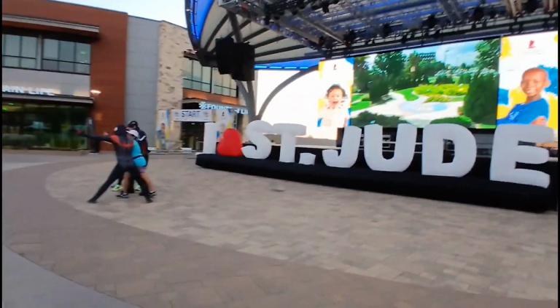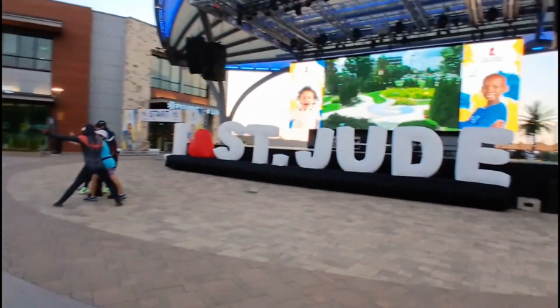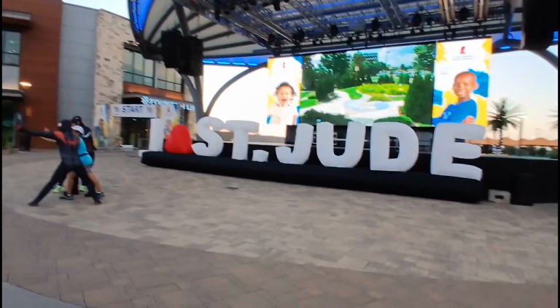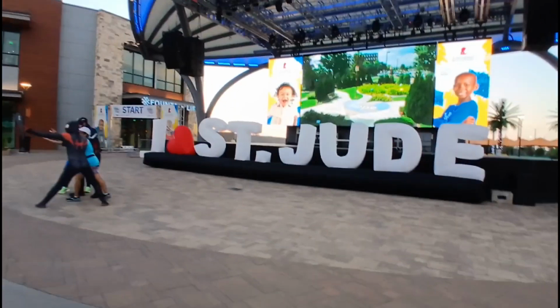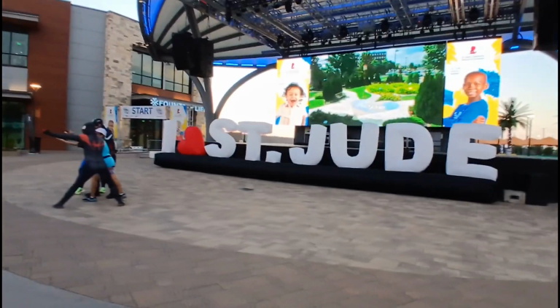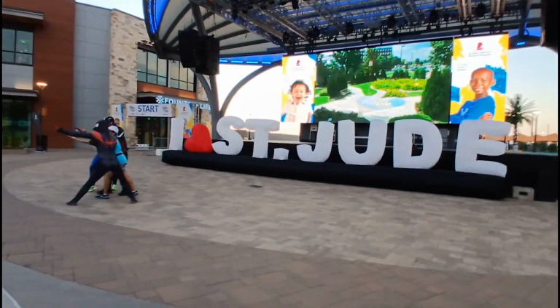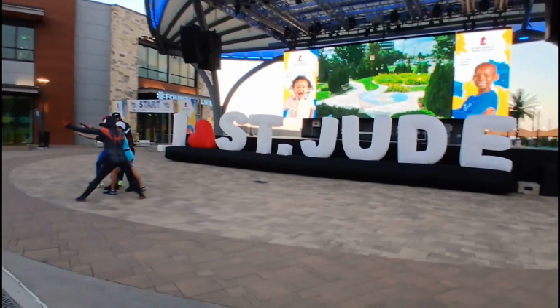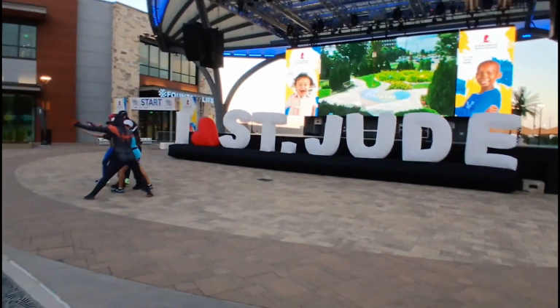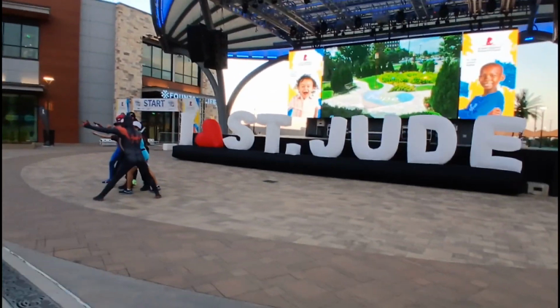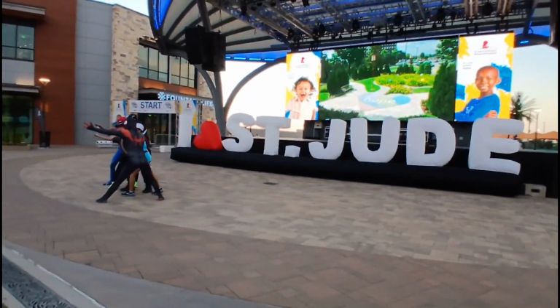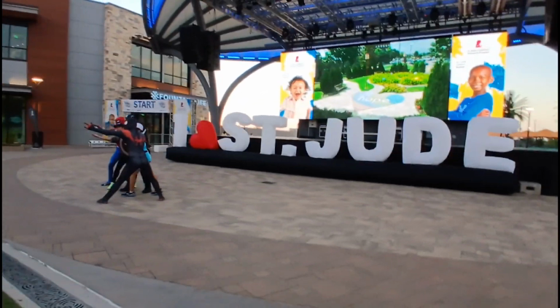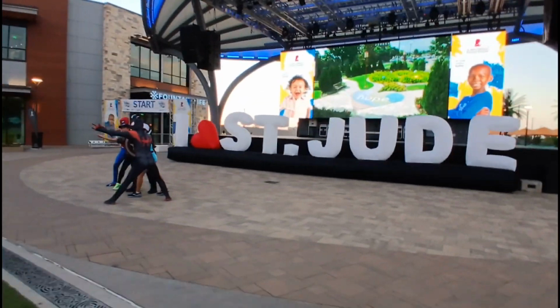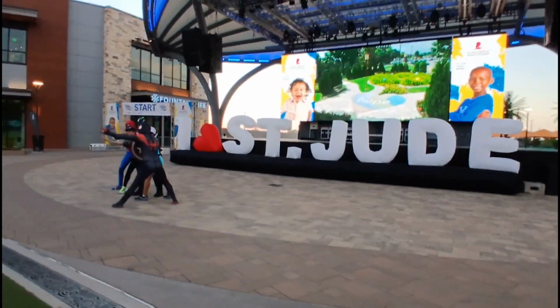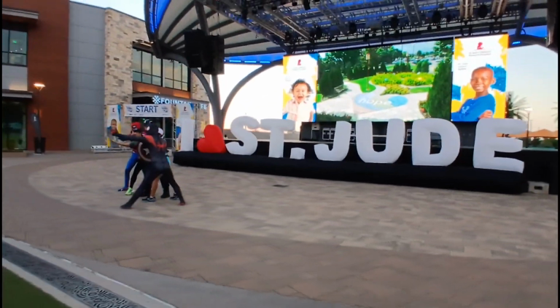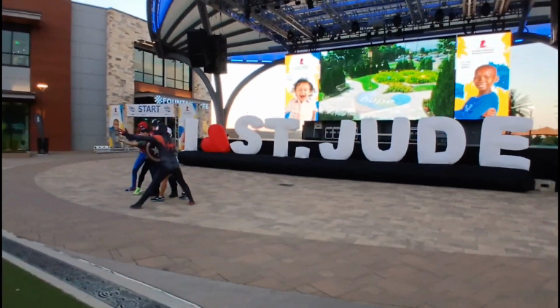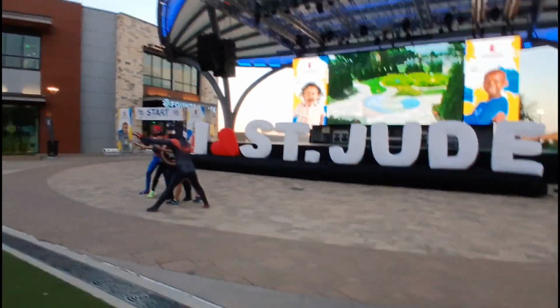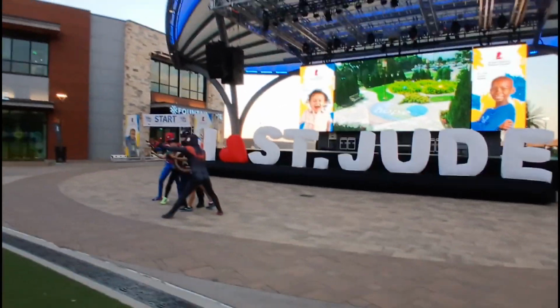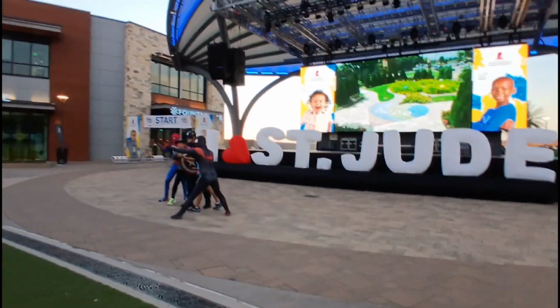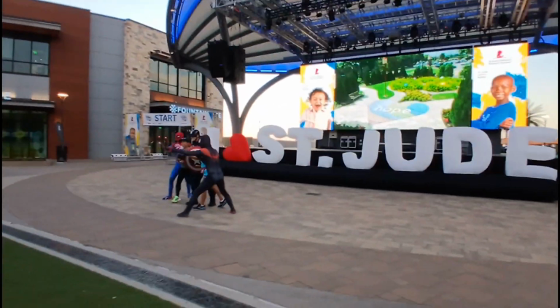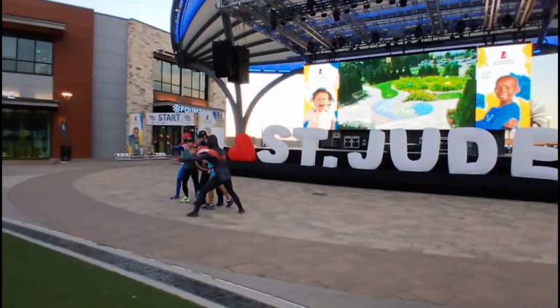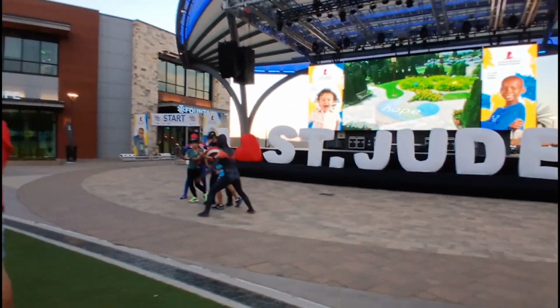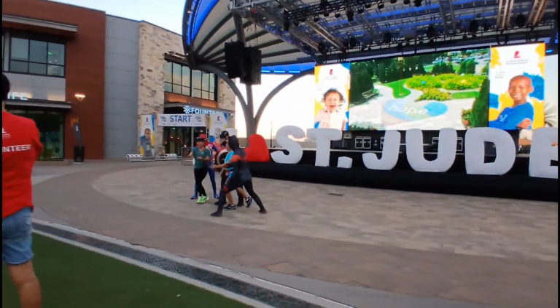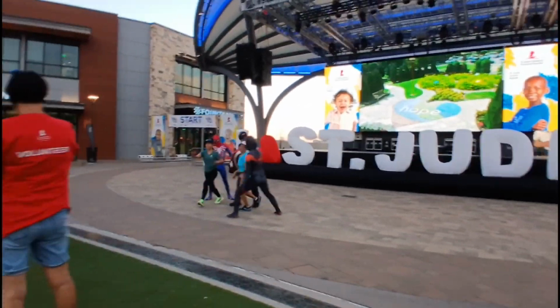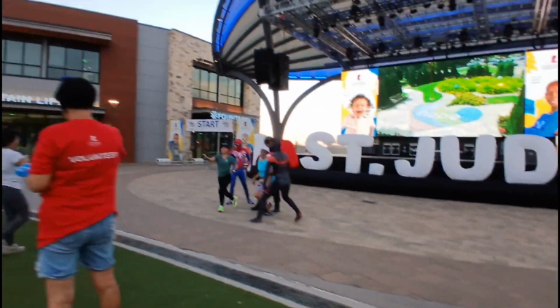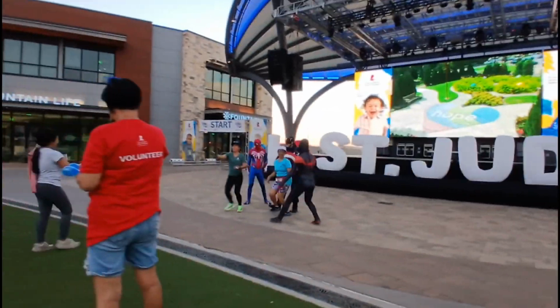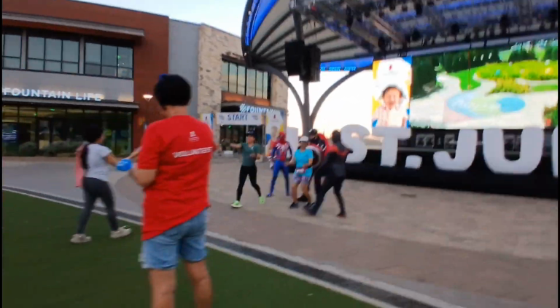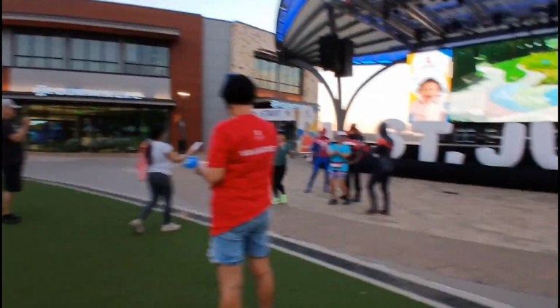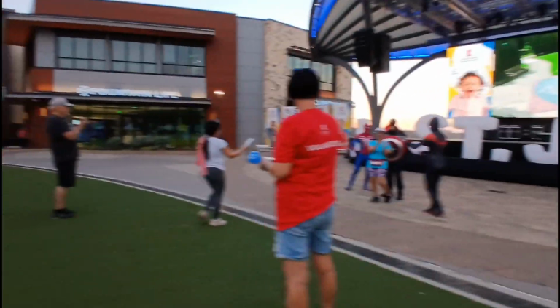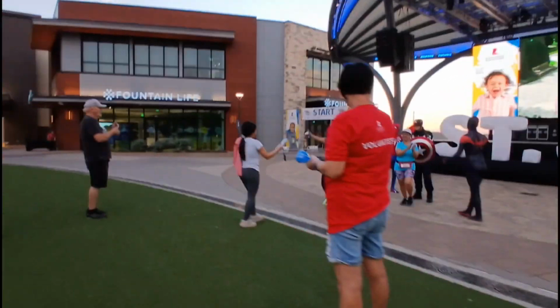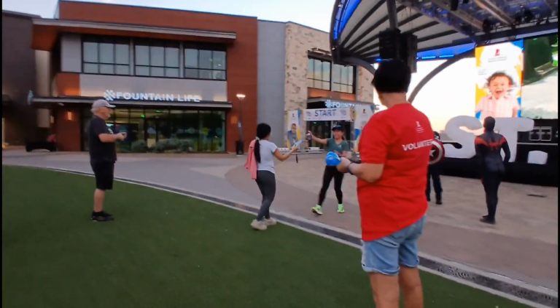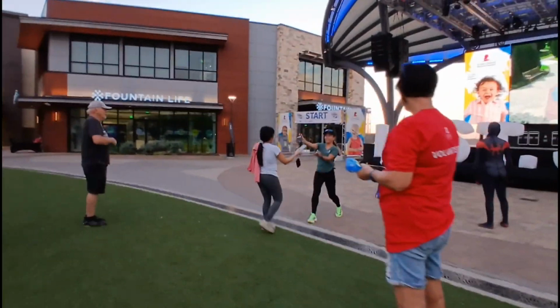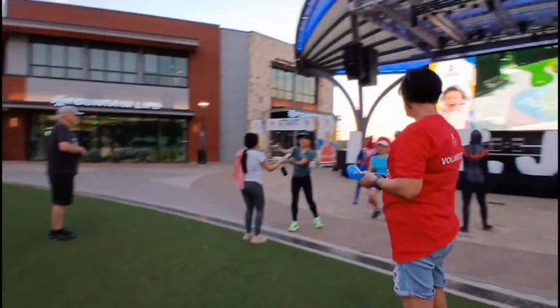Meanwhile, if you haven't already, download the St. Jude Walk Run mobile app to check in for the links.